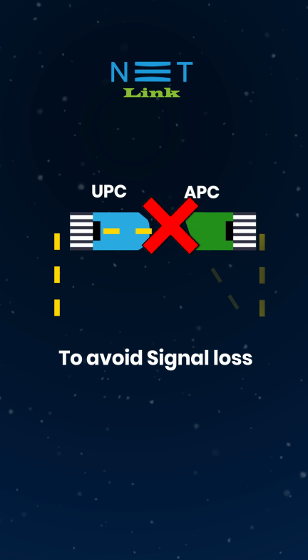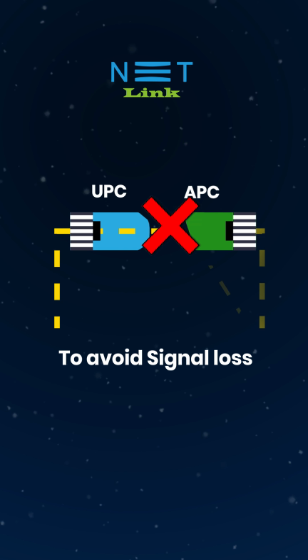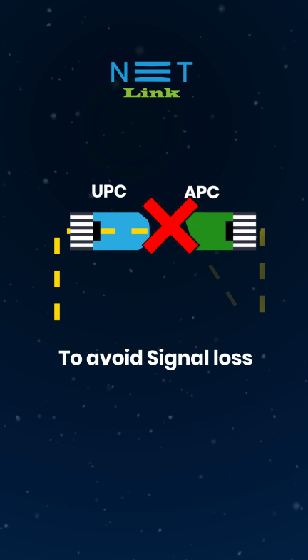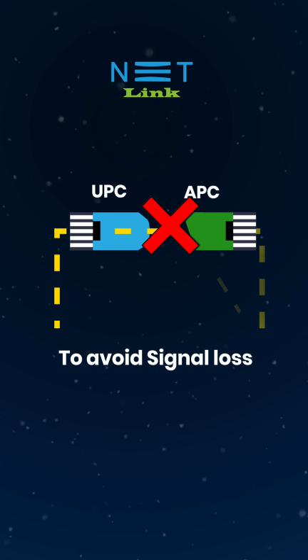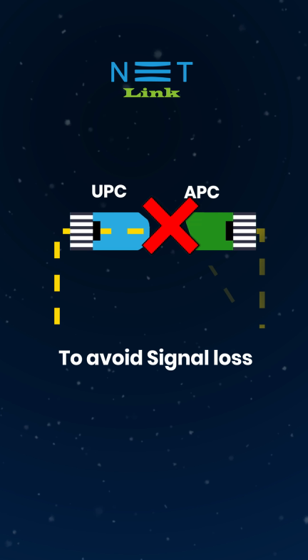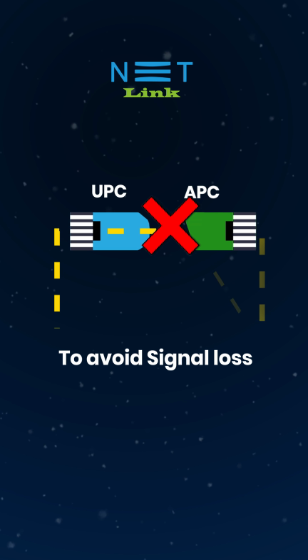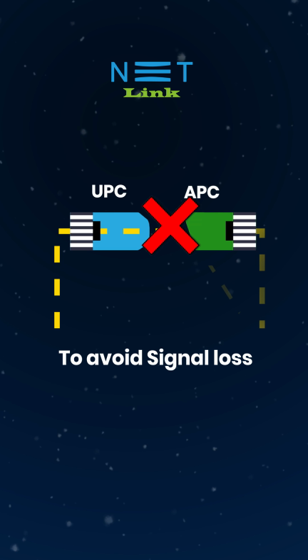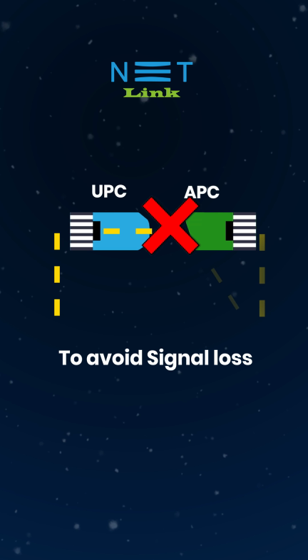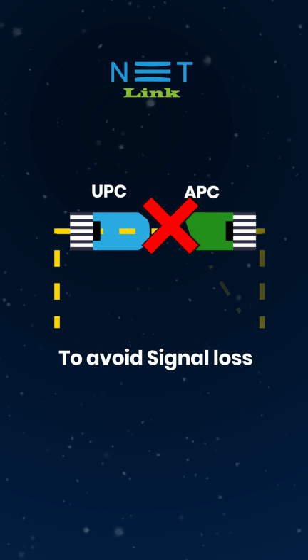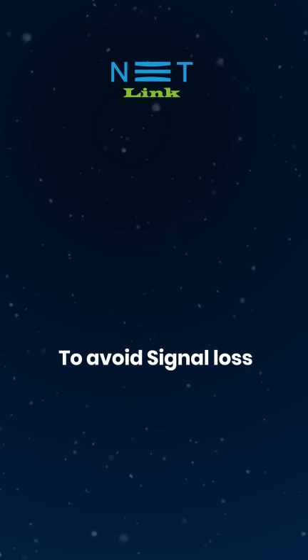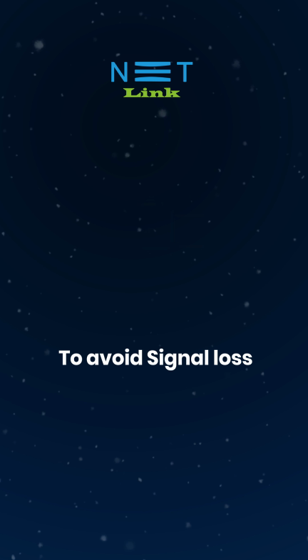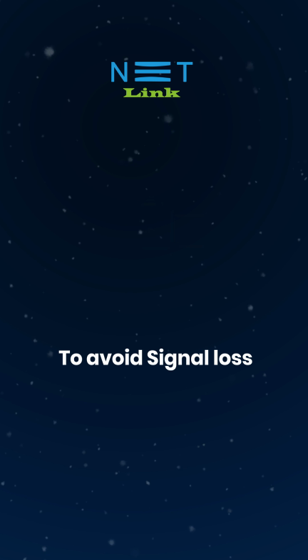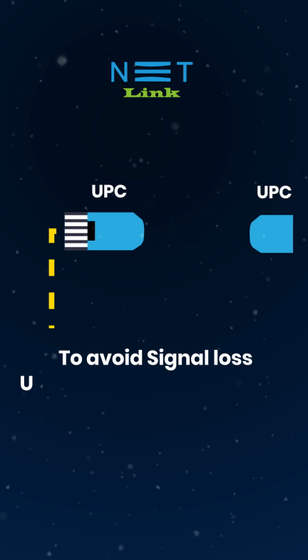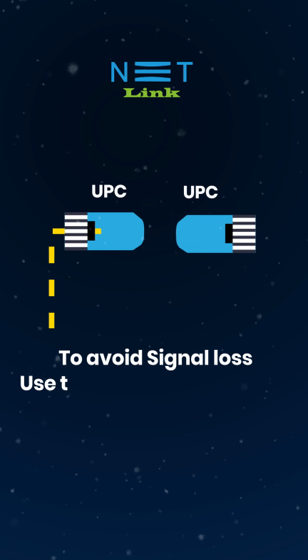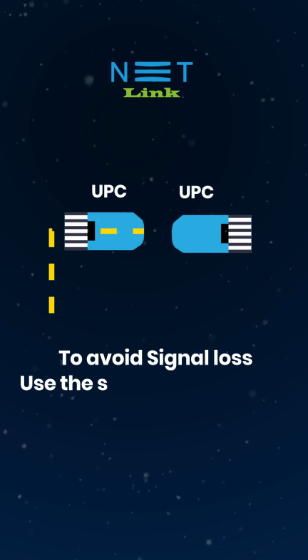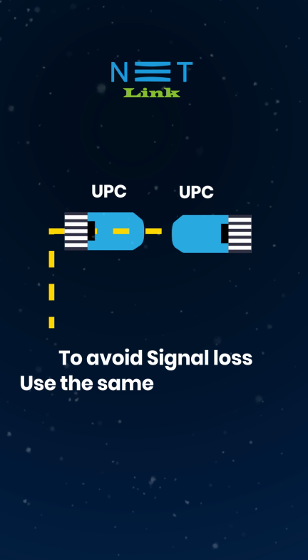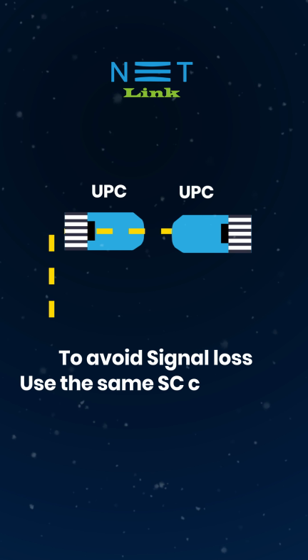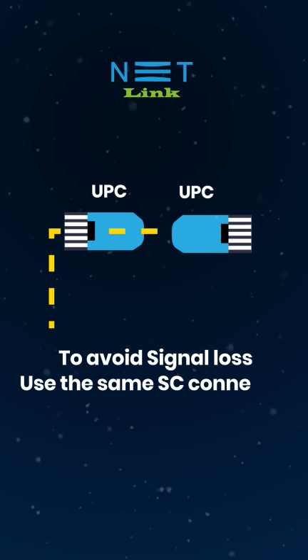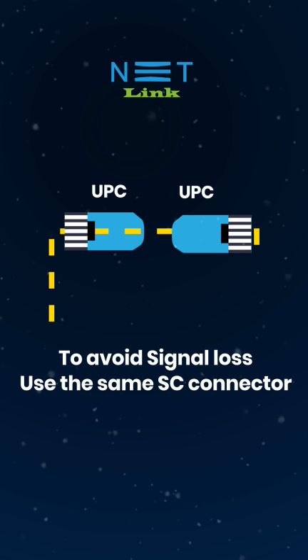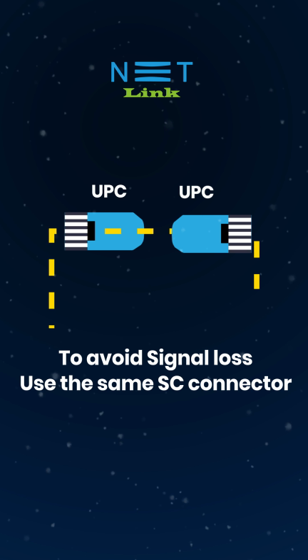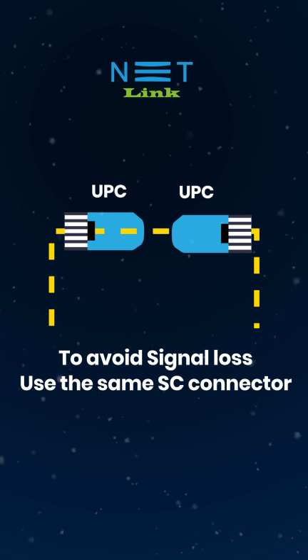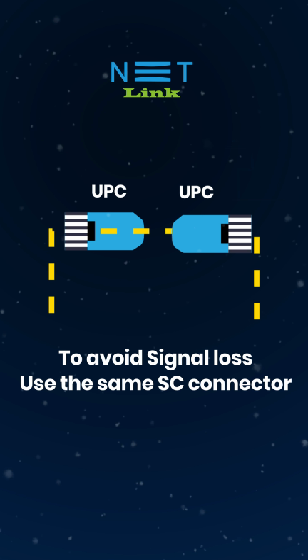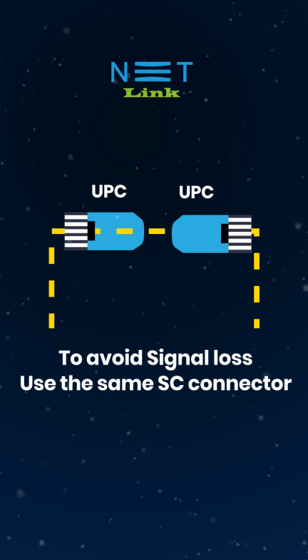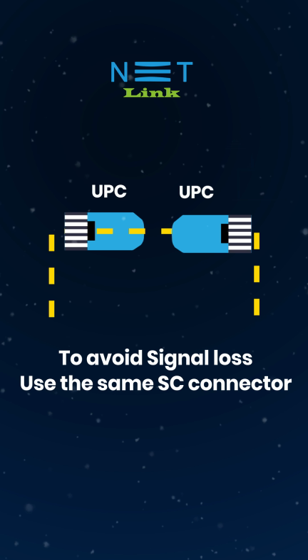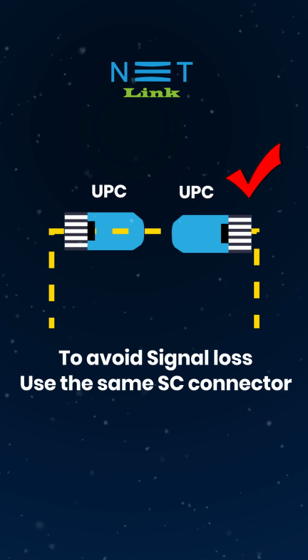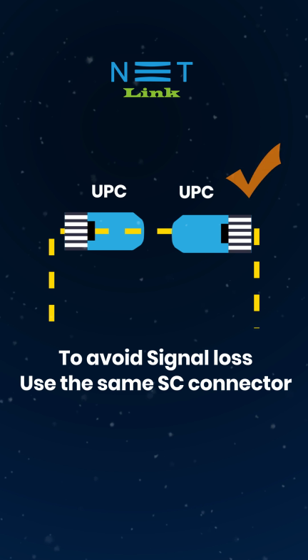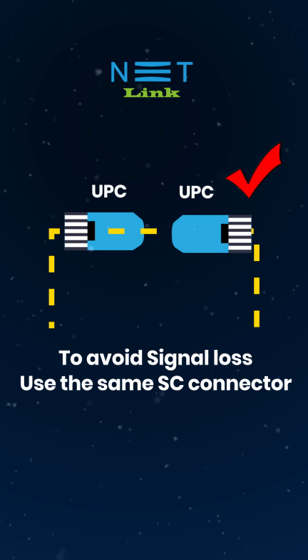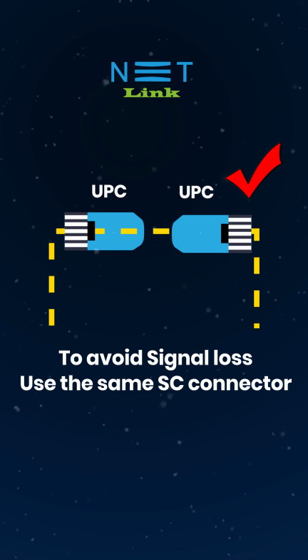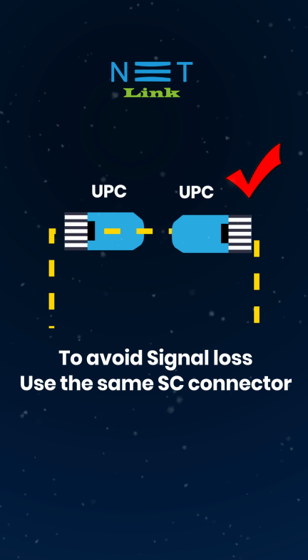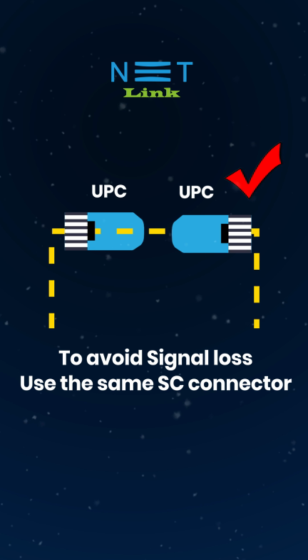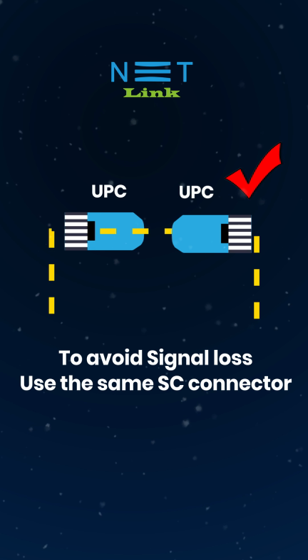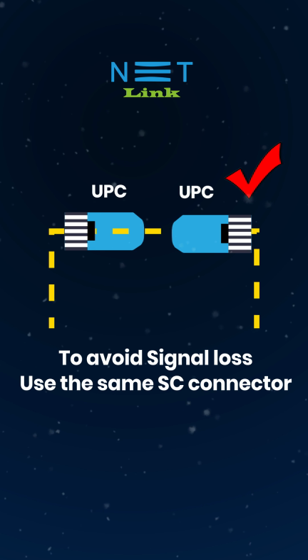To avoid signal loss, use the same SC connector.